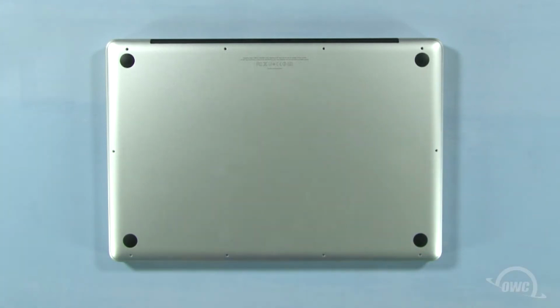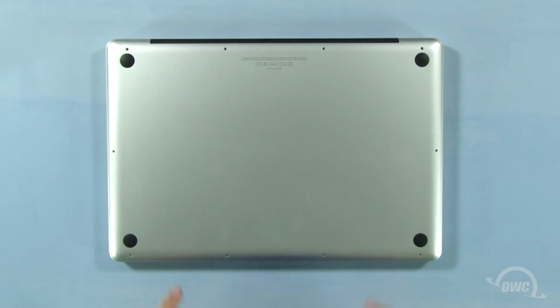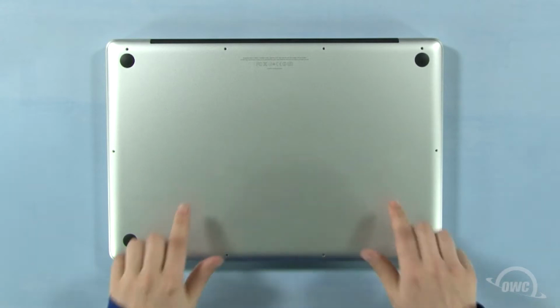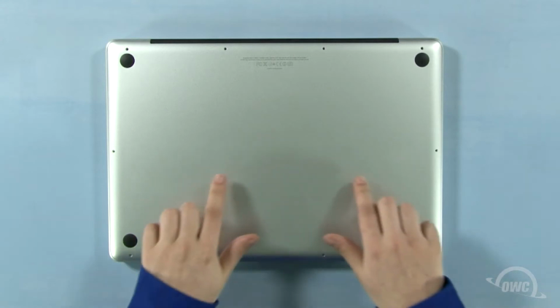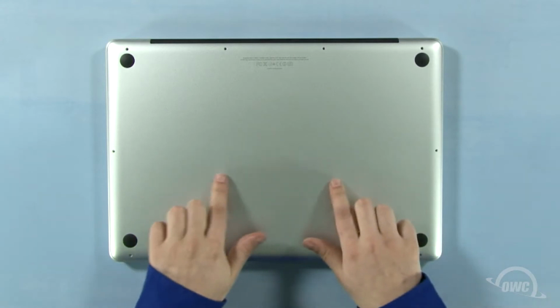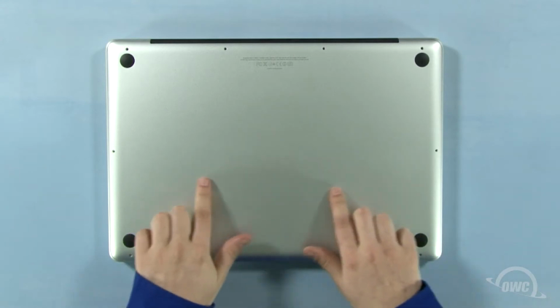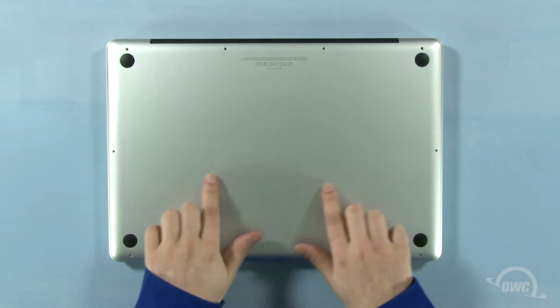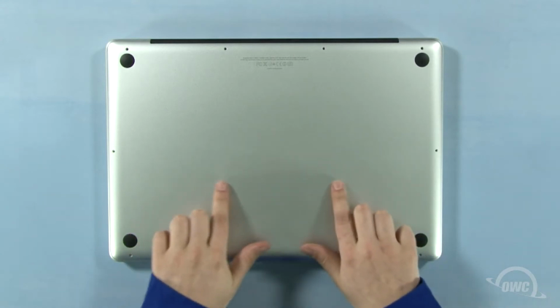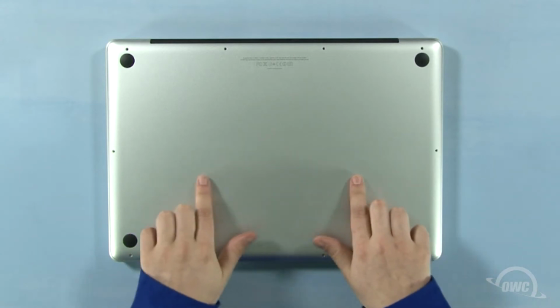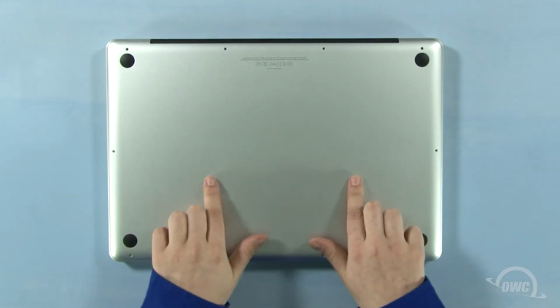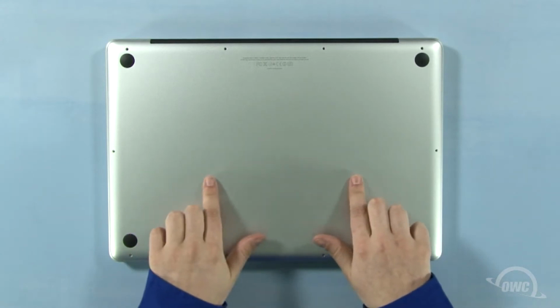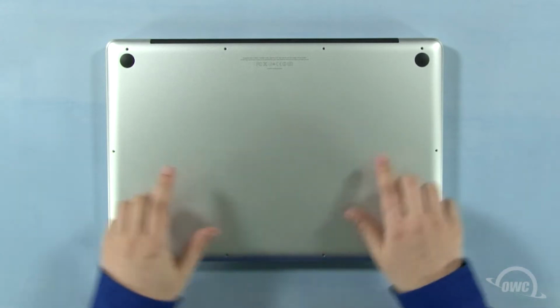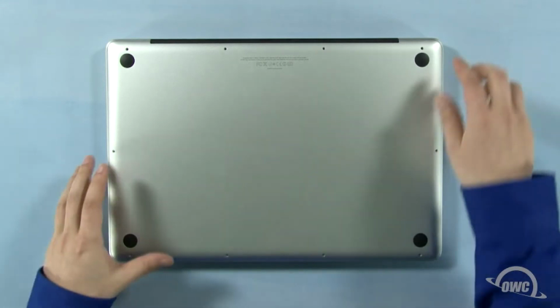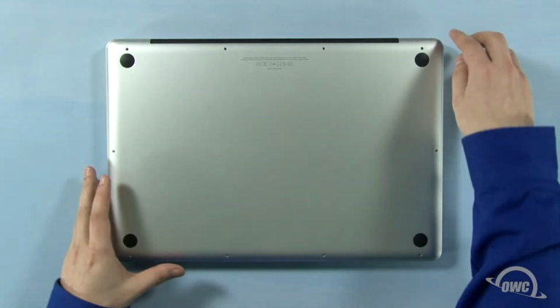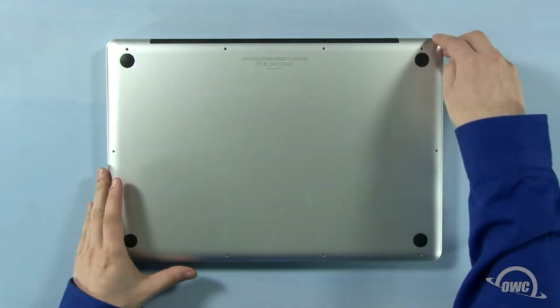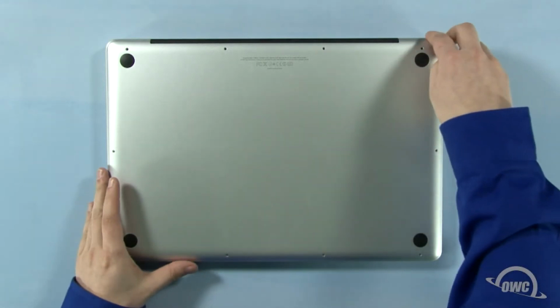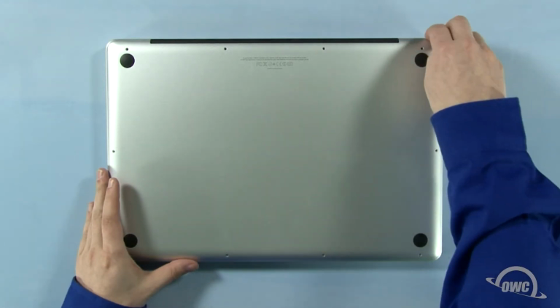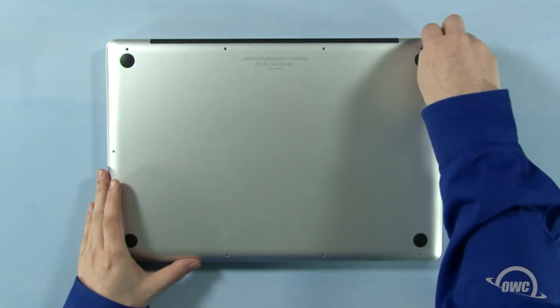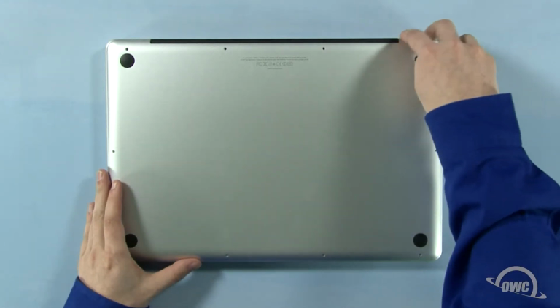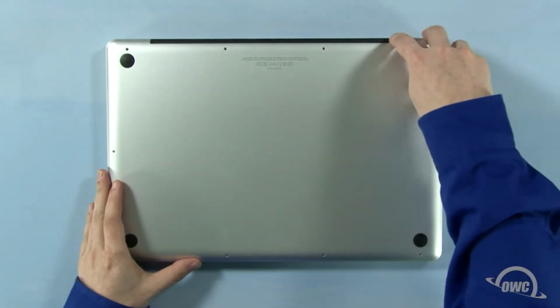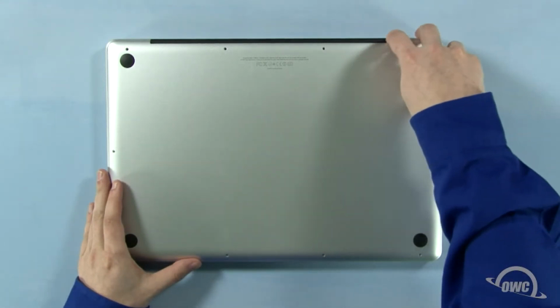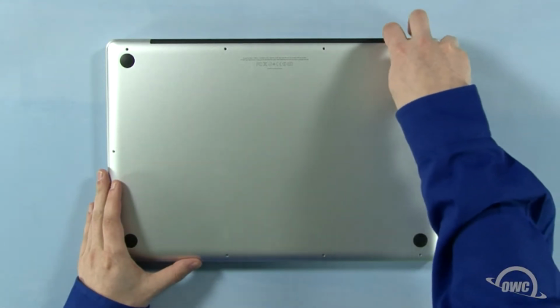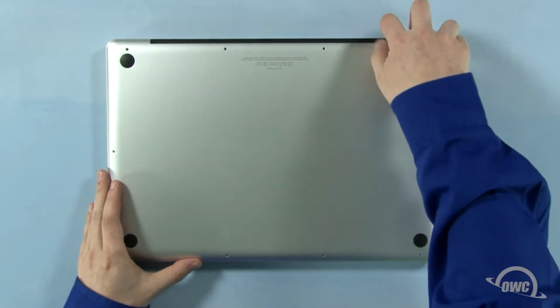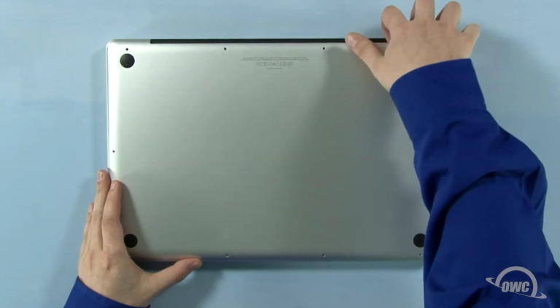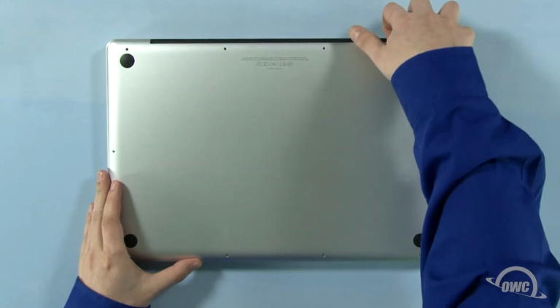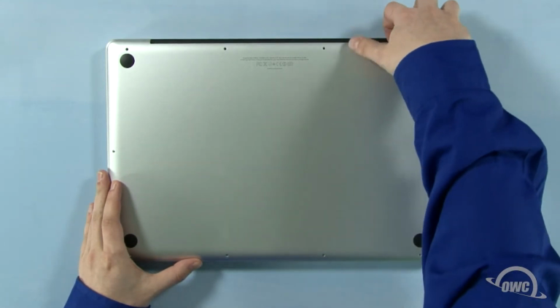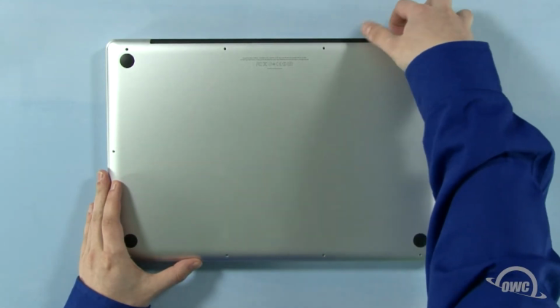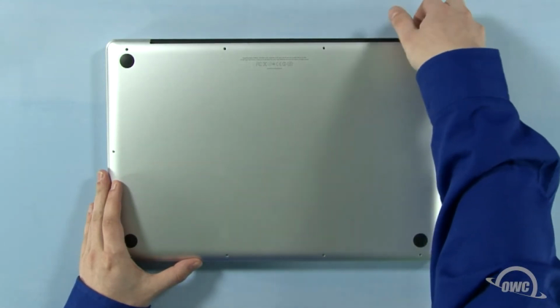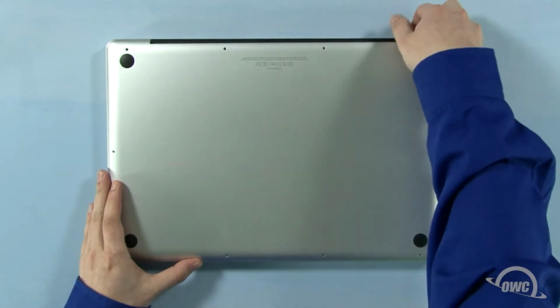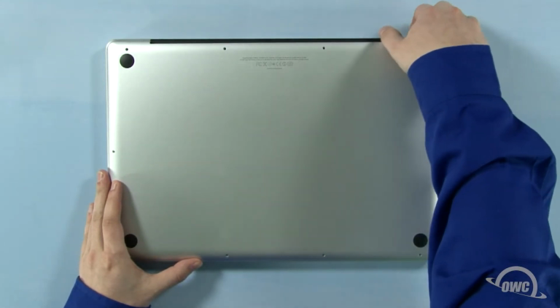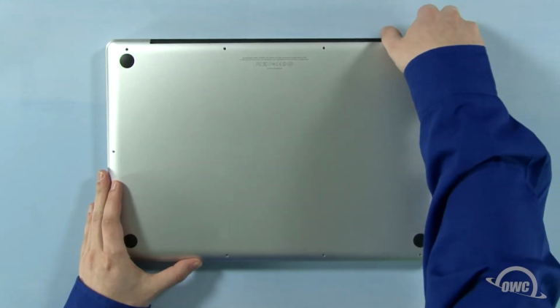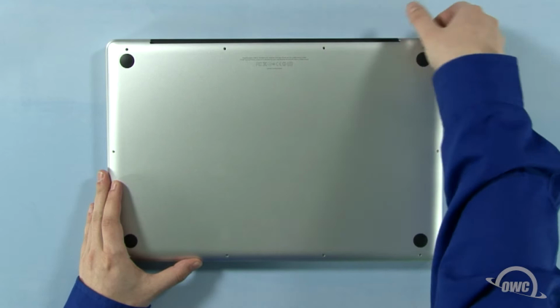When lifting the bottom cover off, there'll be some snaps holding it on, so you may have to gently pull a bit to free it.